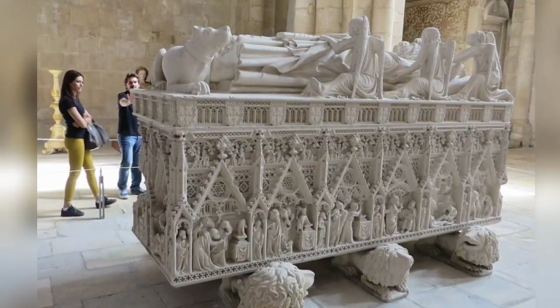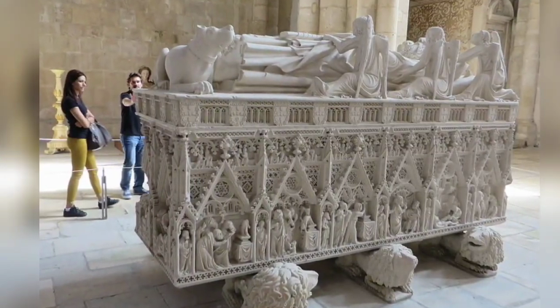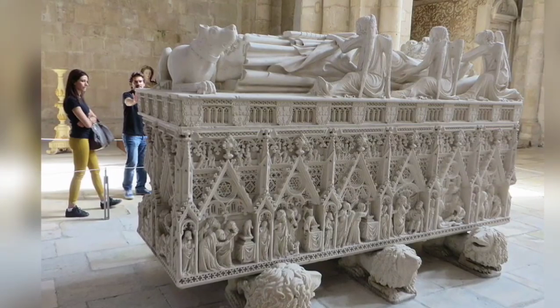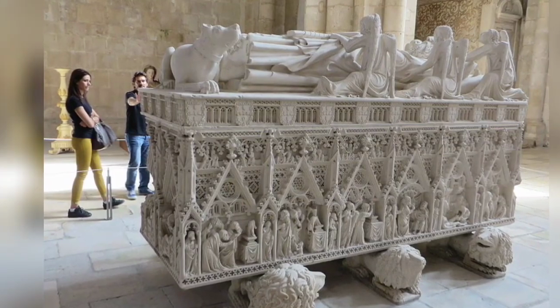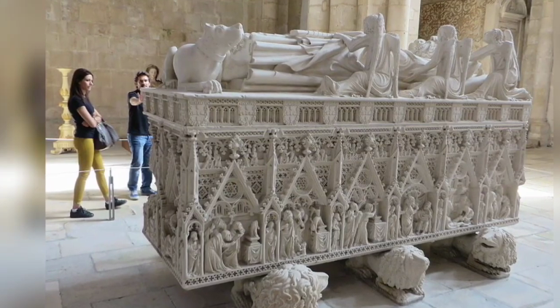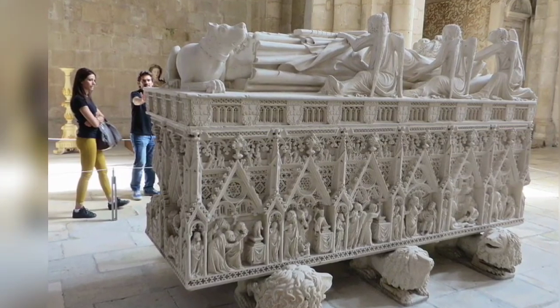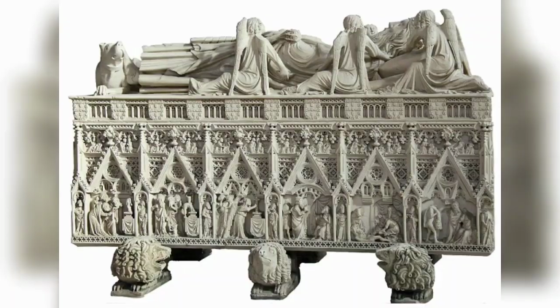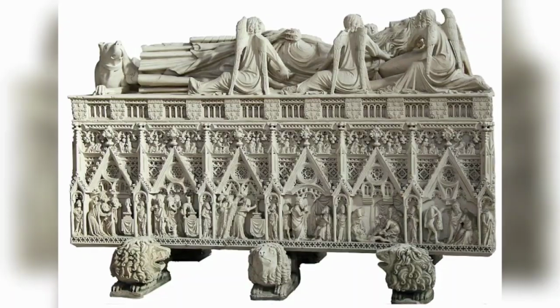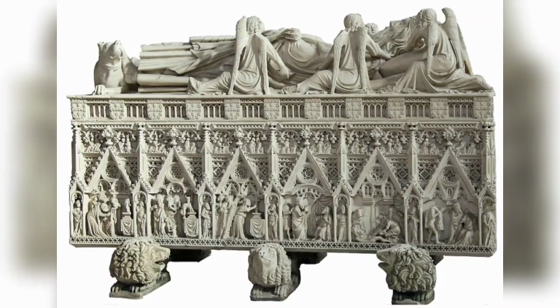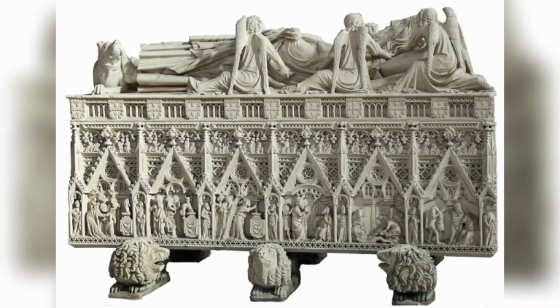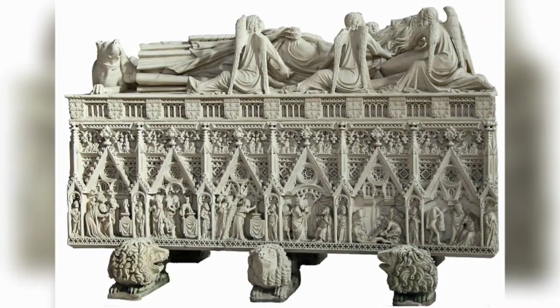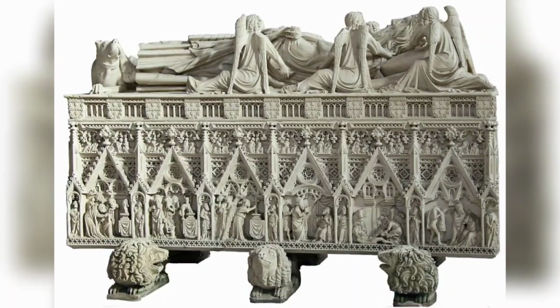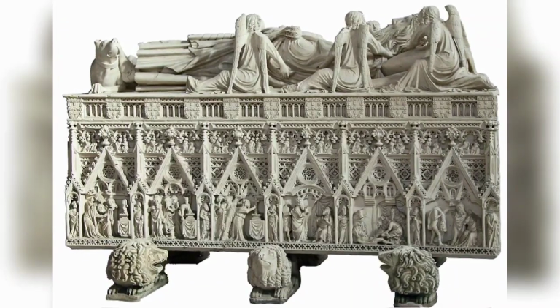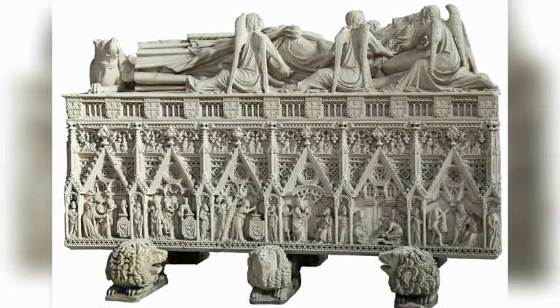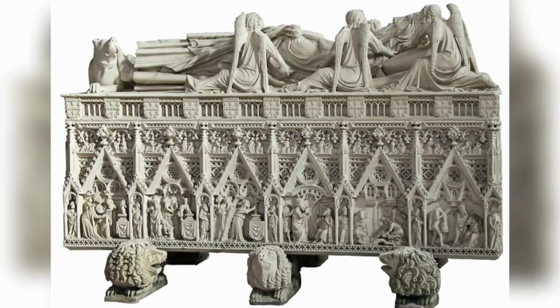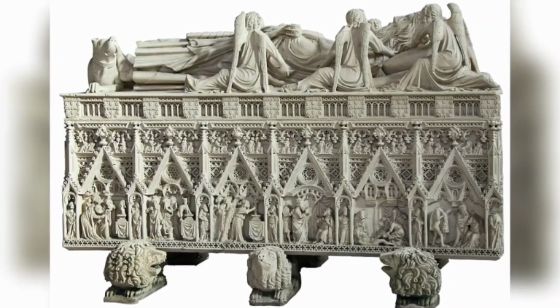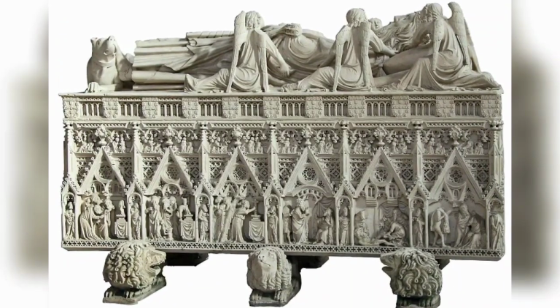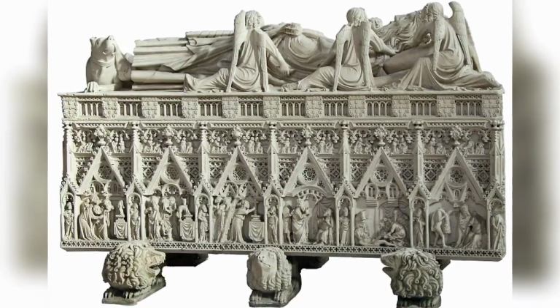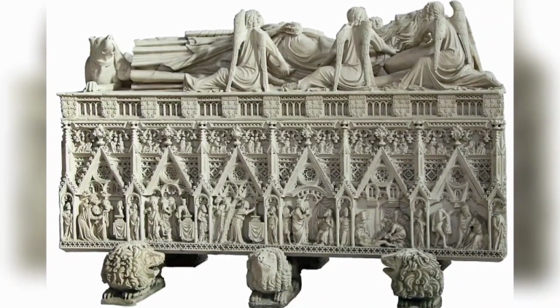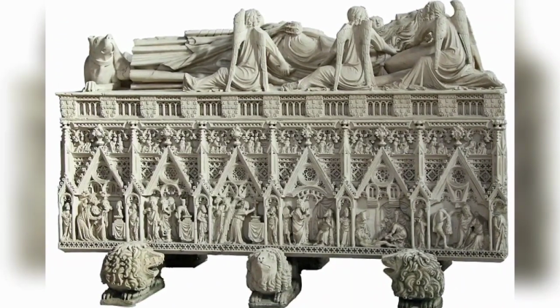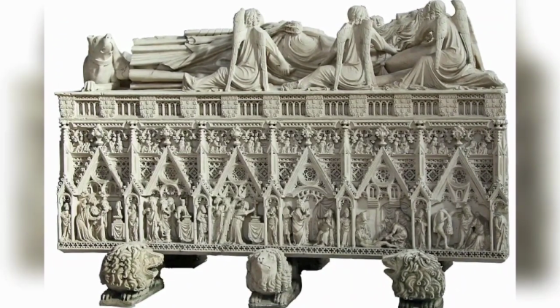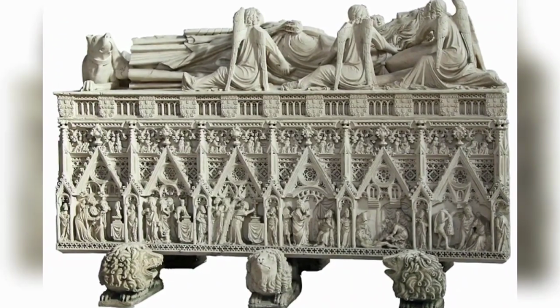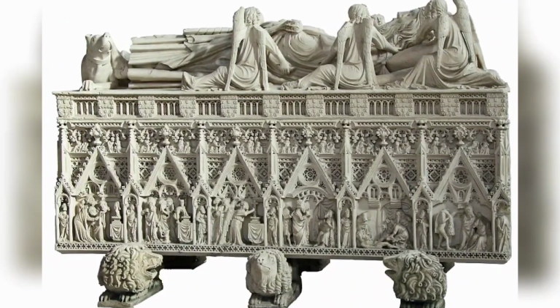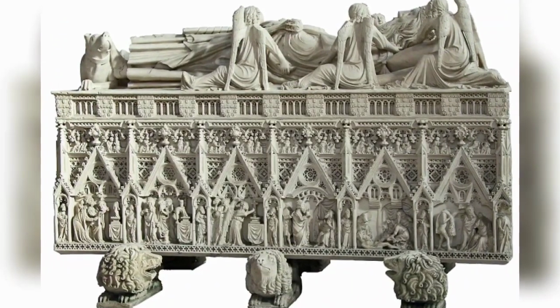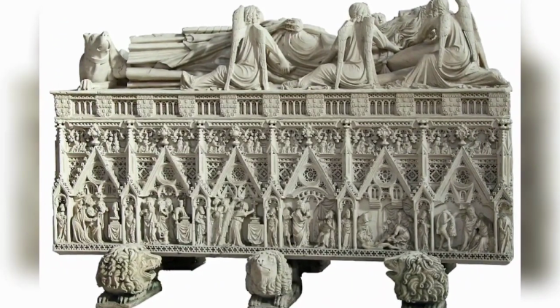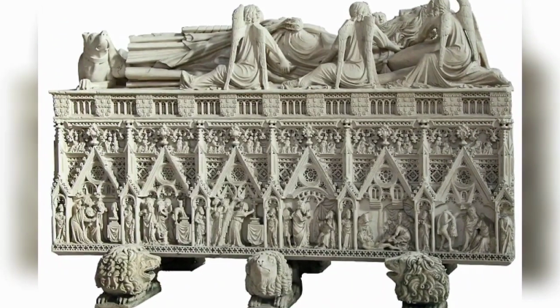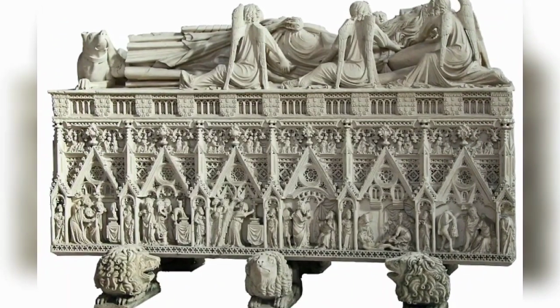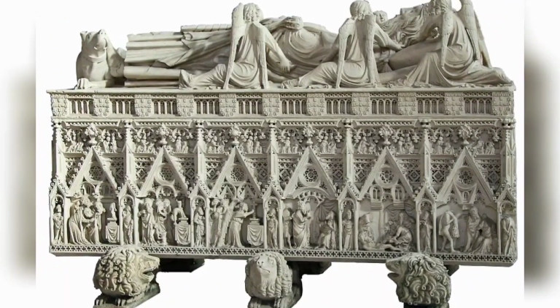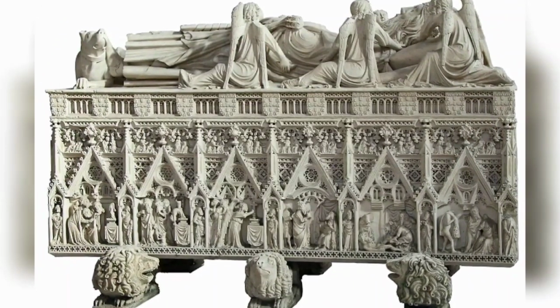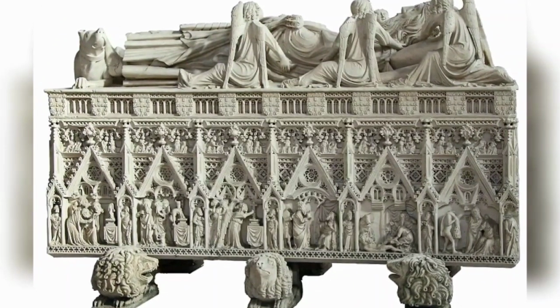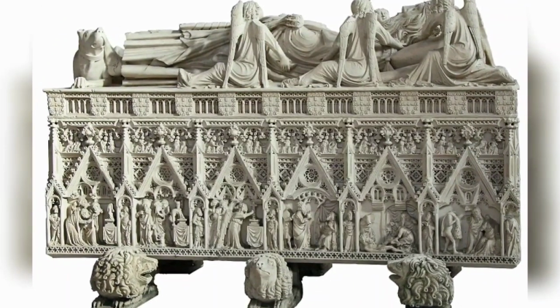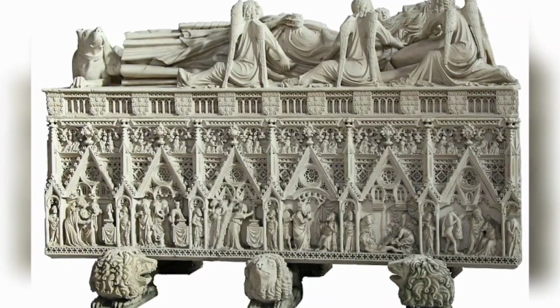Sarcophagus of Pedro I, 1360–67 AD. White limestone.